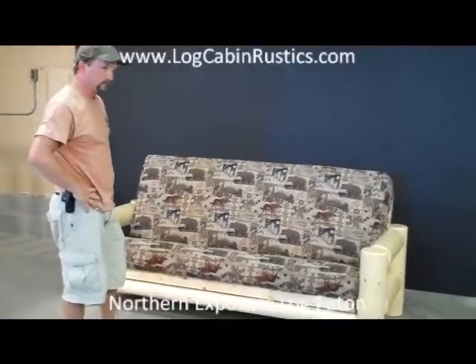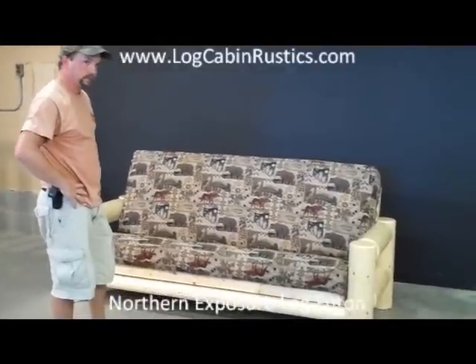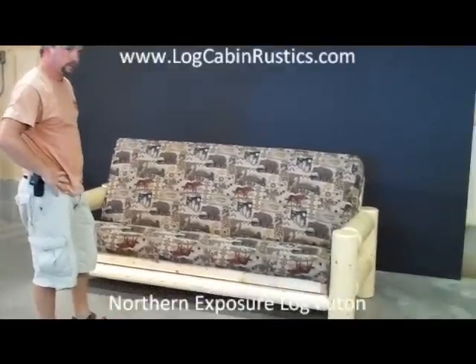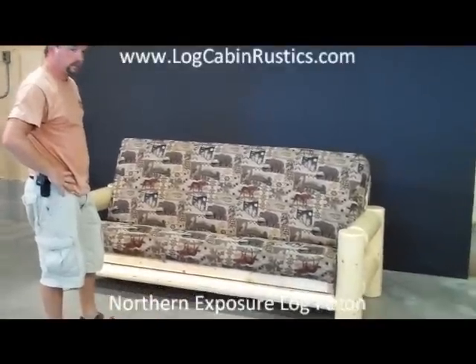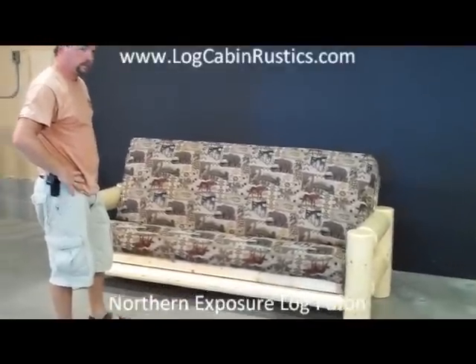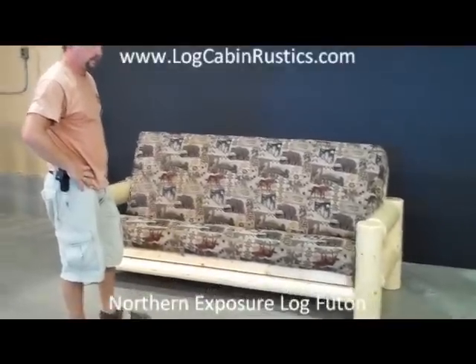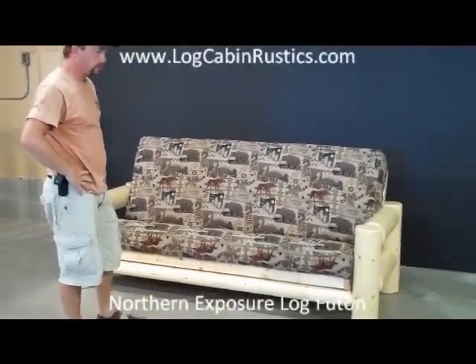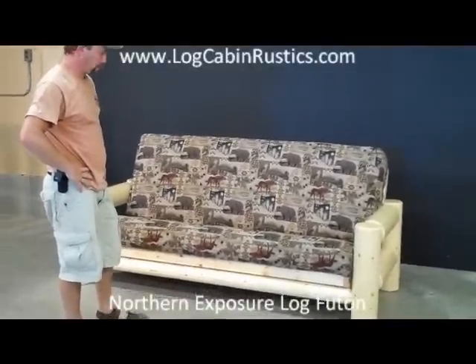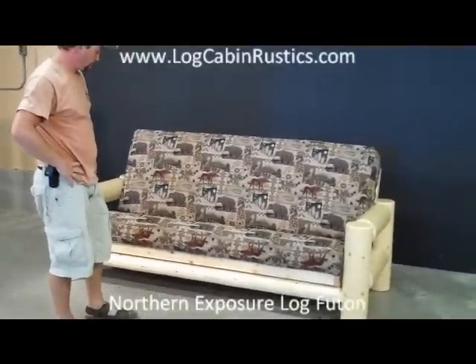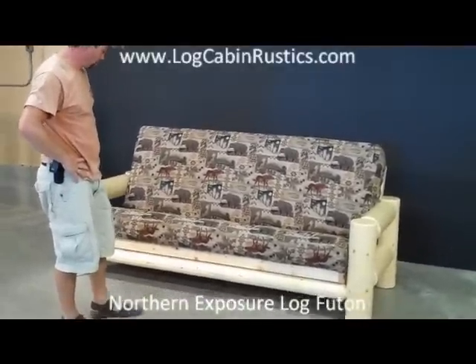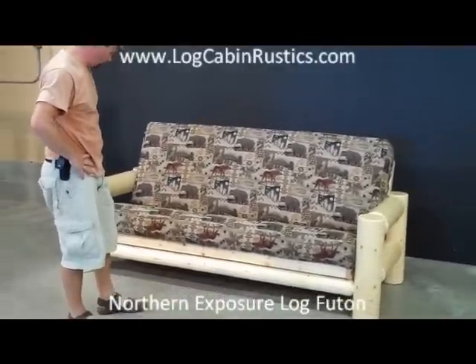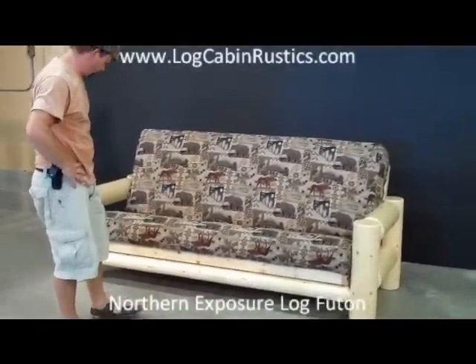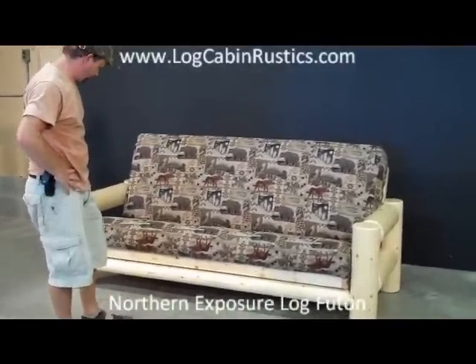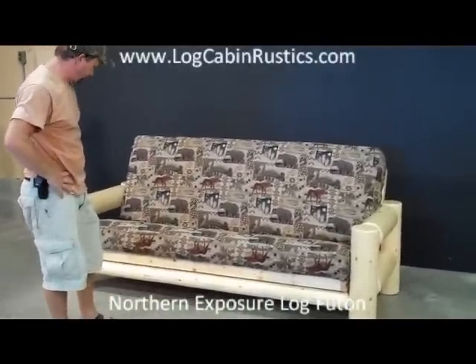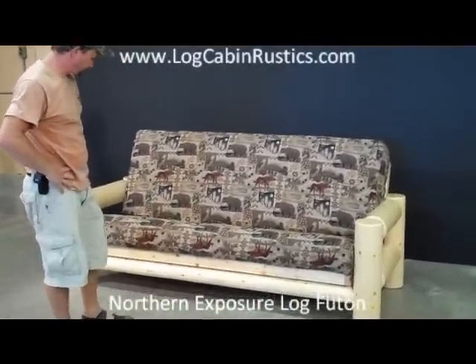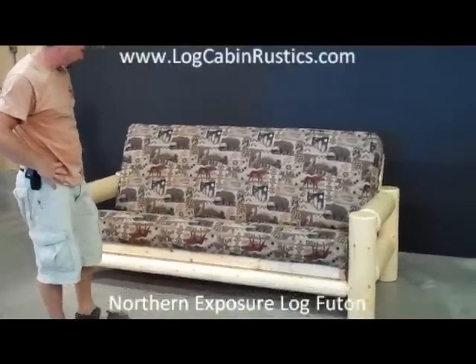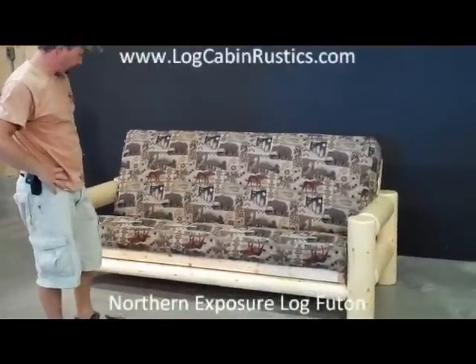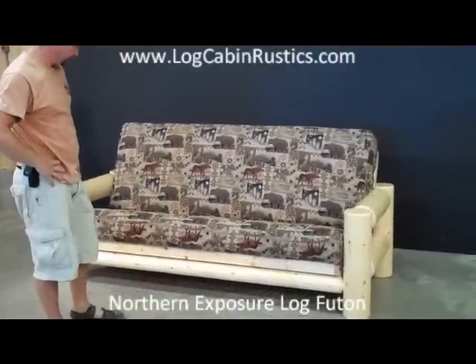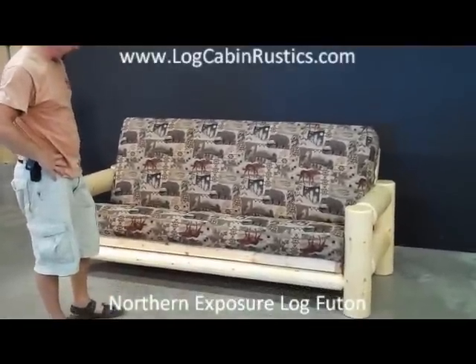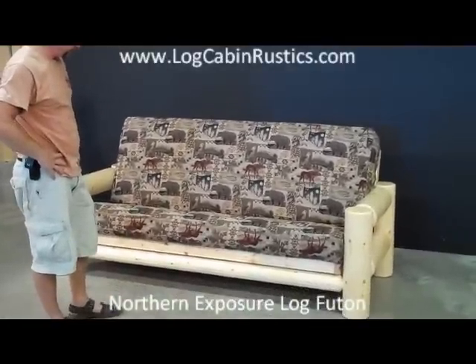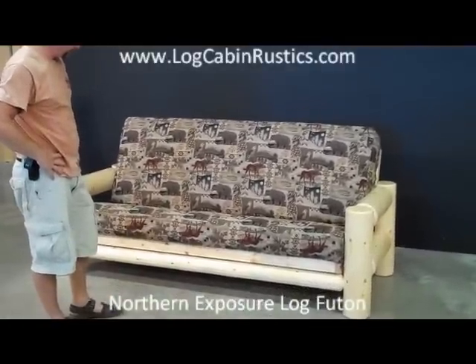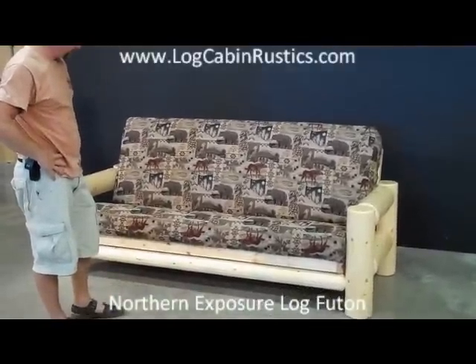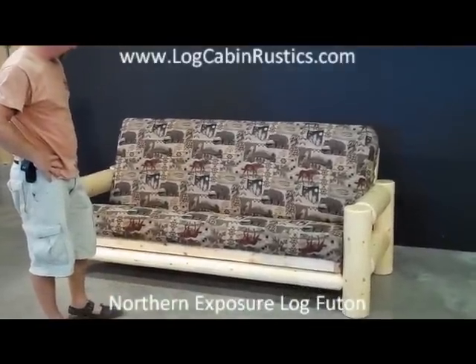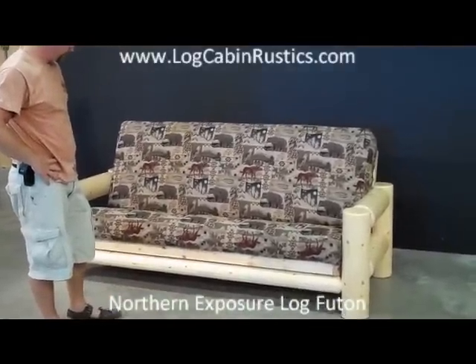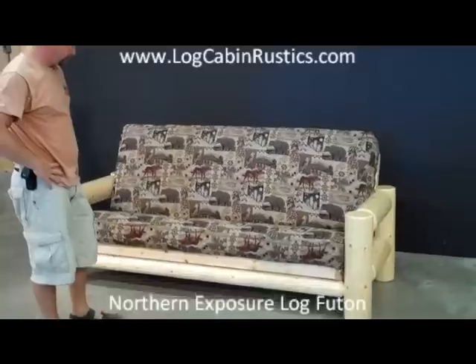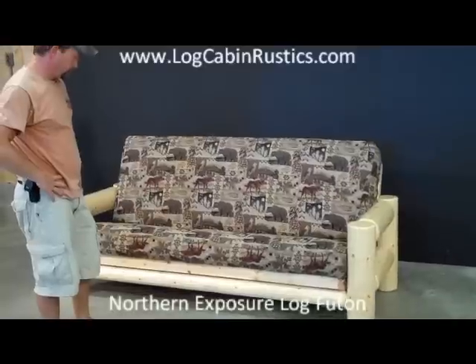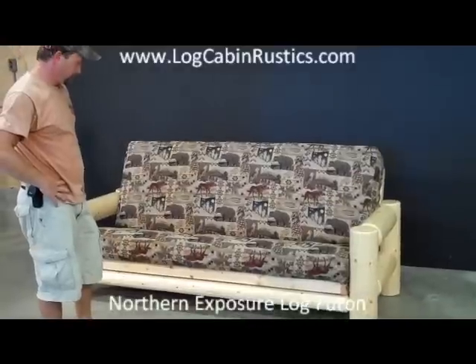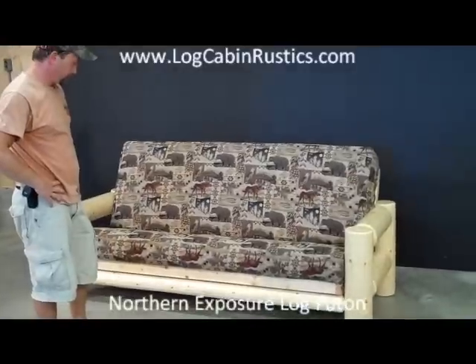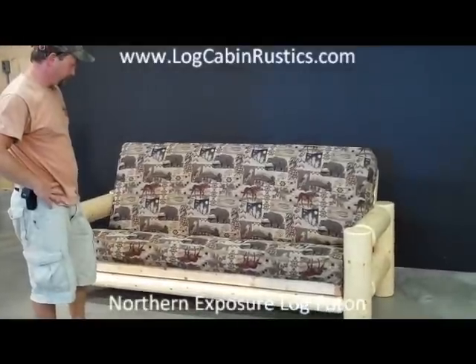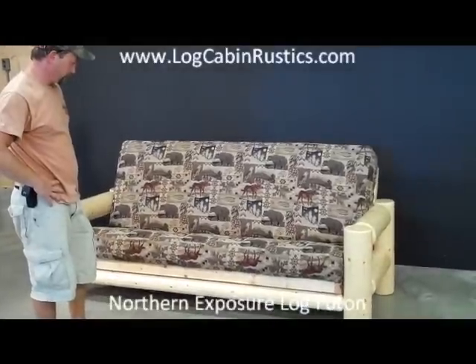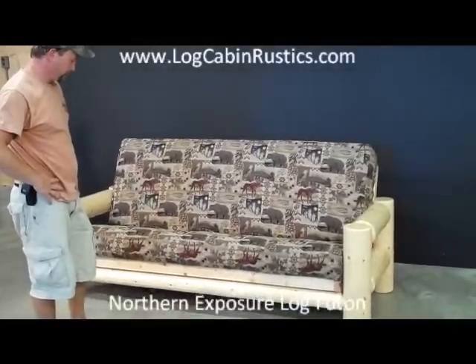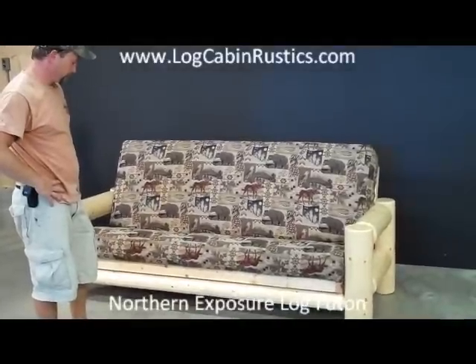We have the Northern Exposure Log Futon Frame. We will walk through the correct way to operate and maintain the best-built futon frame in the industry with a lifetime warranty.